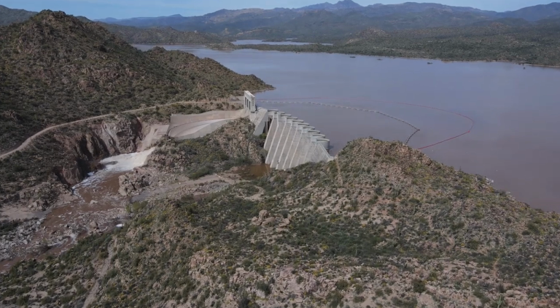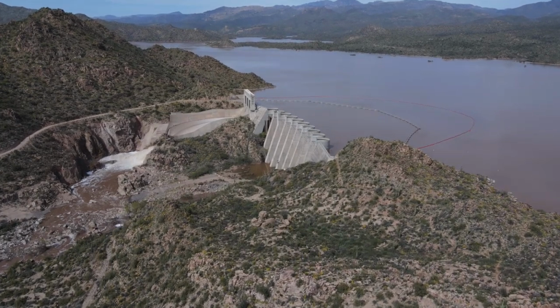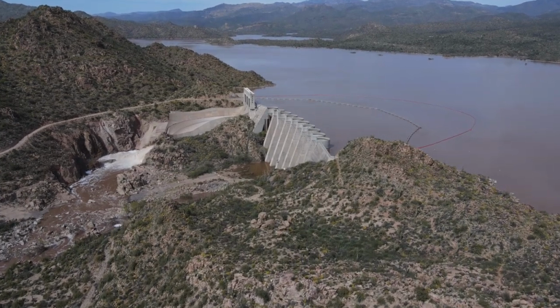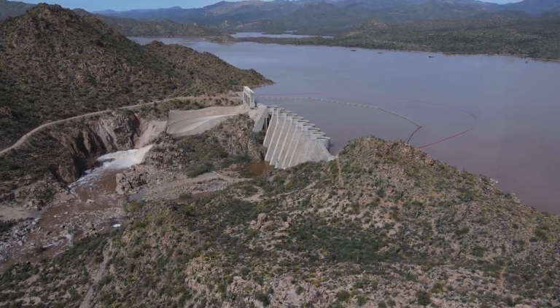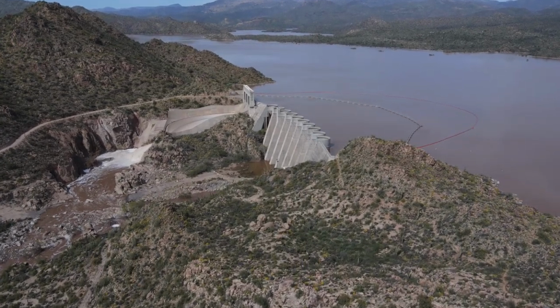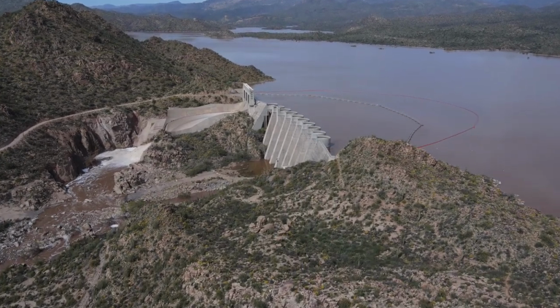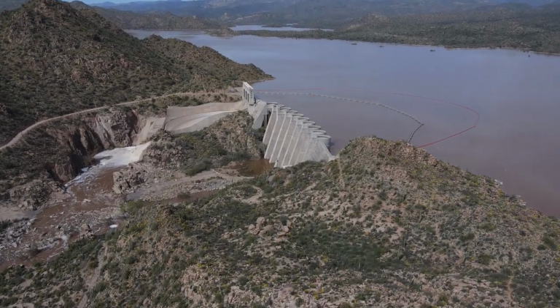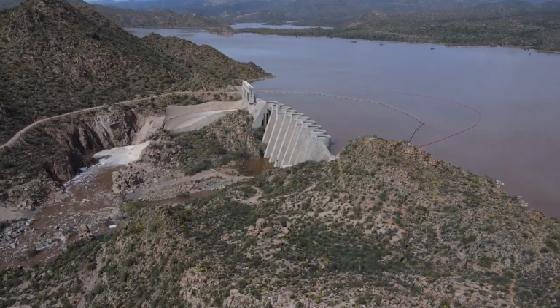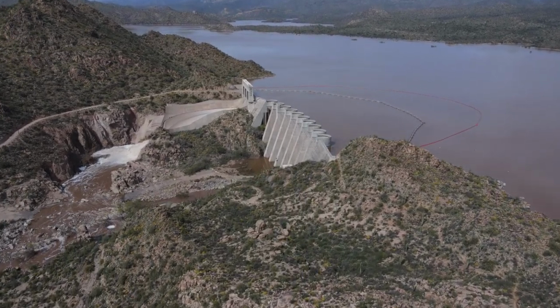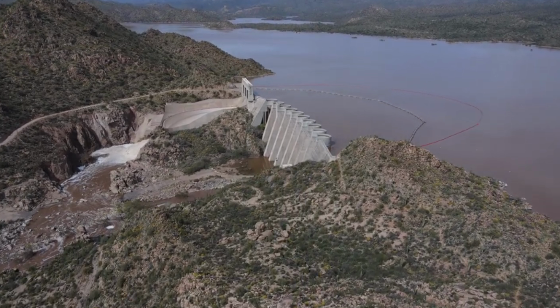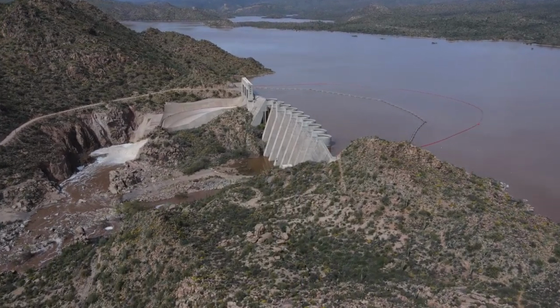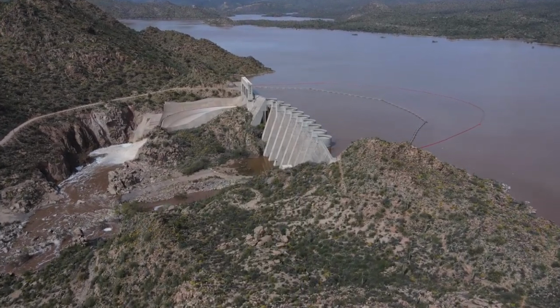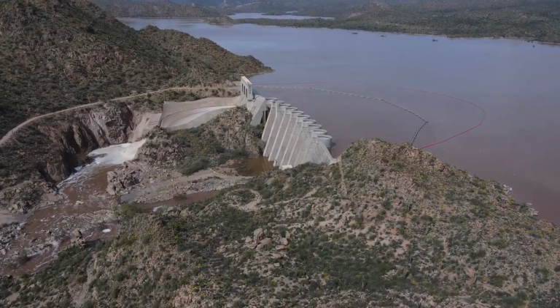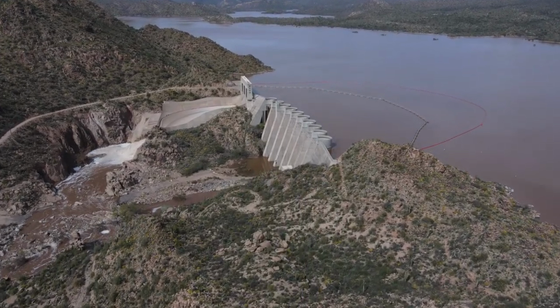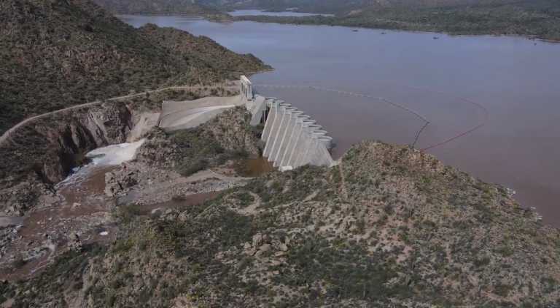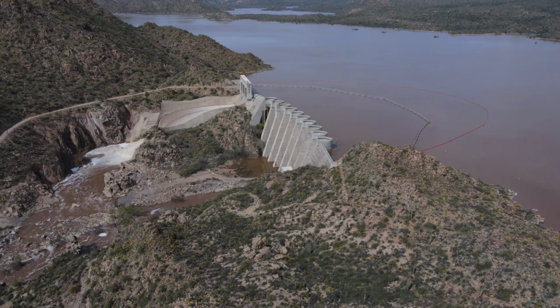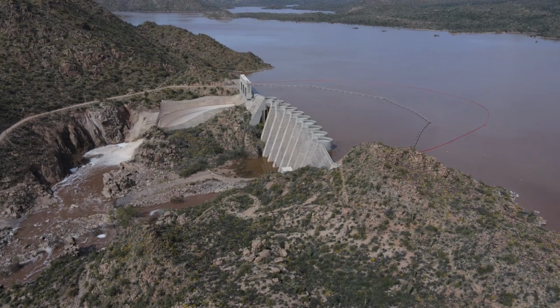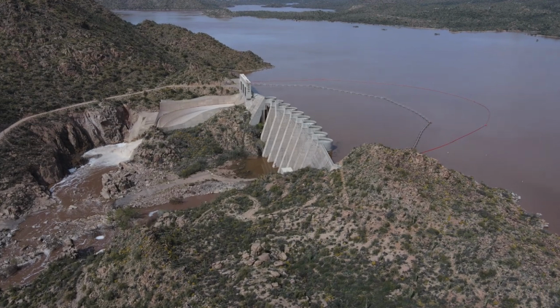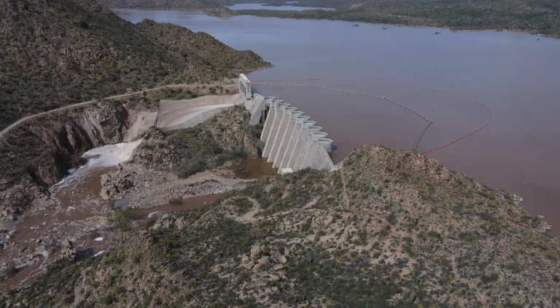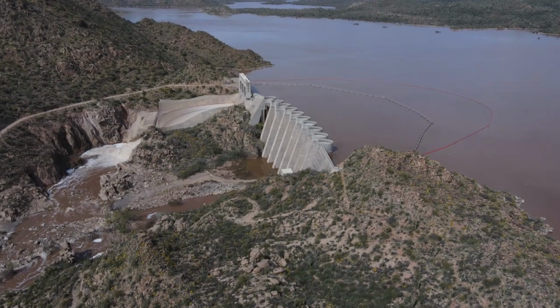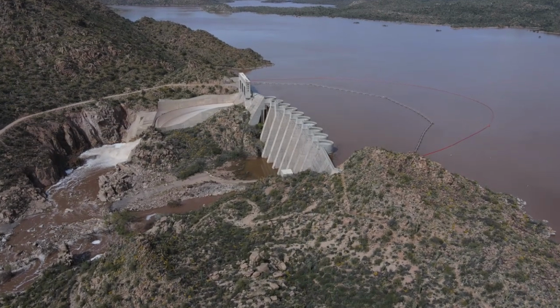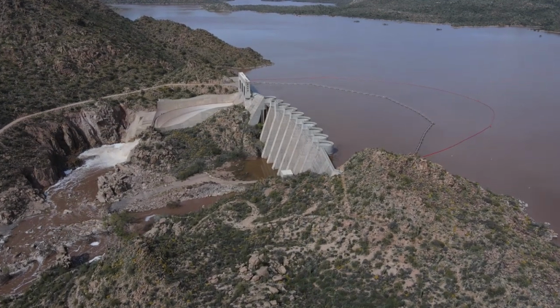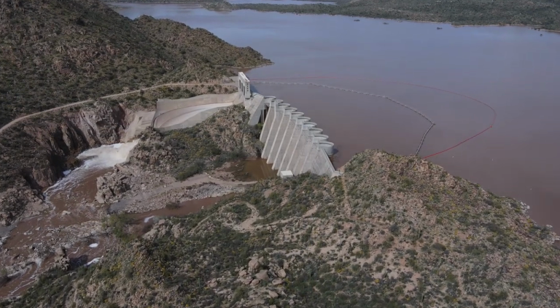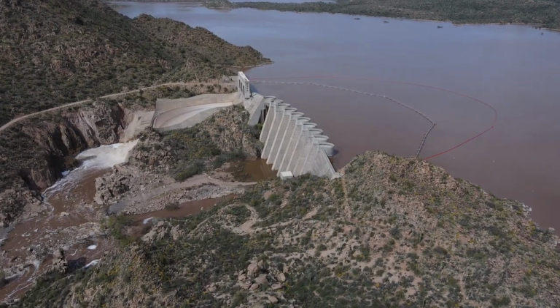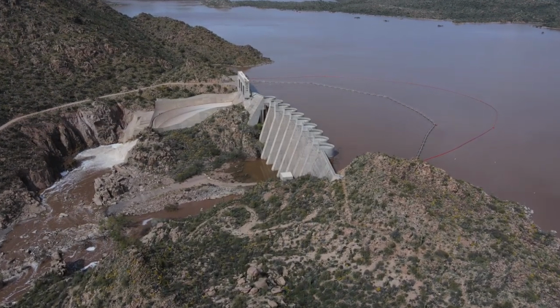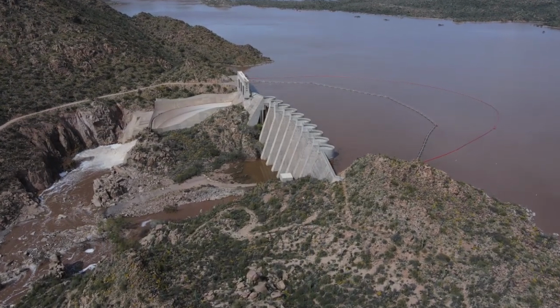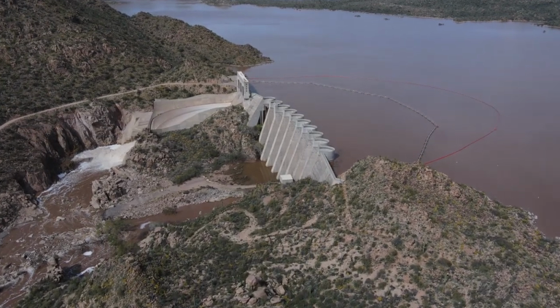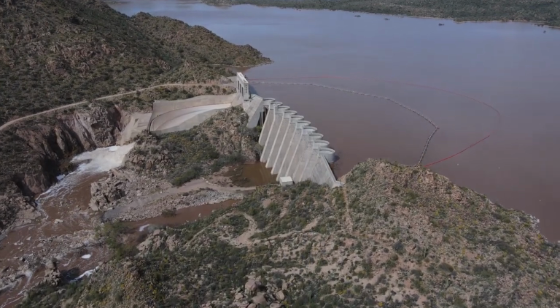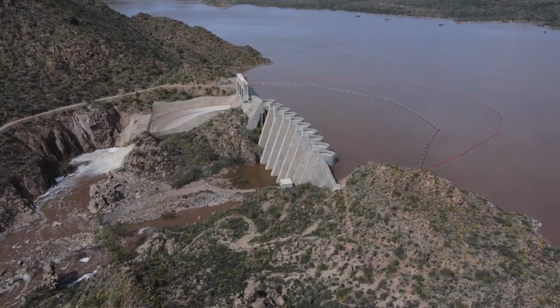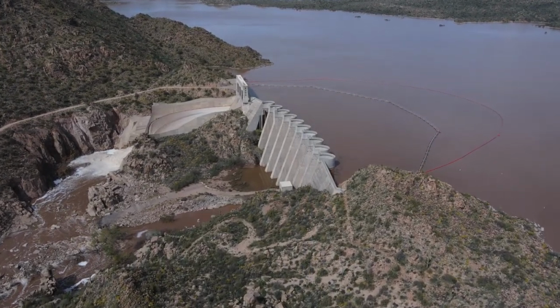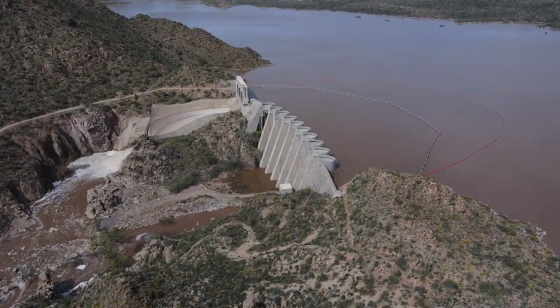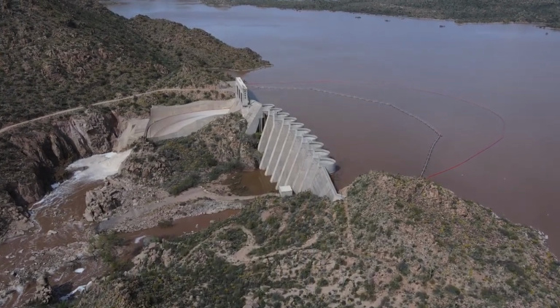Technically it's Bartlett Reservoir, but I've heard people refer to it both ways. Technically though, these are all reservoirs, considering they're all artificial lakes.